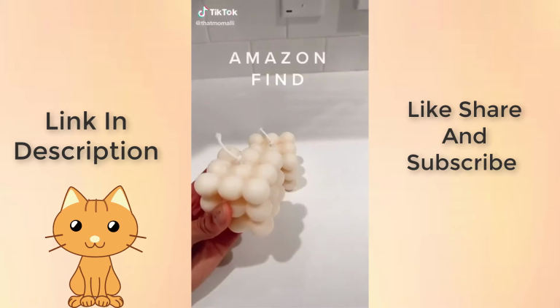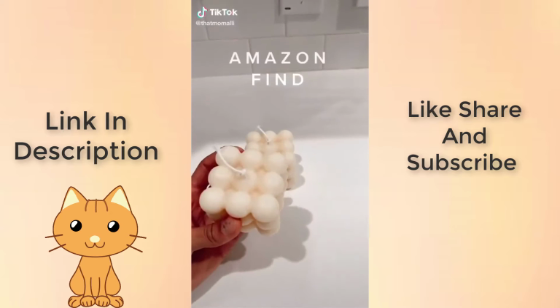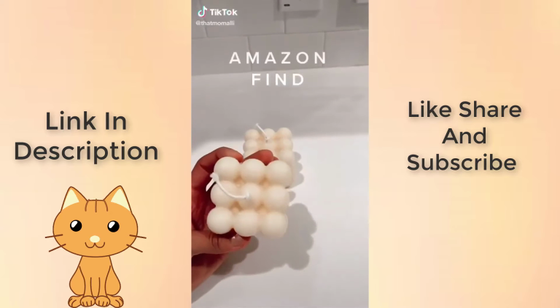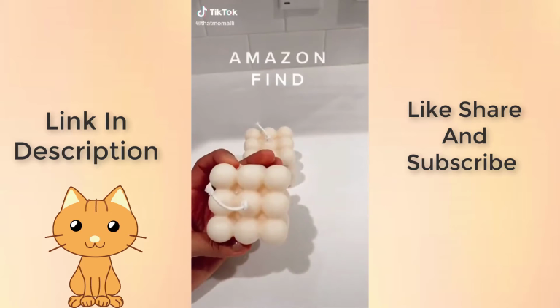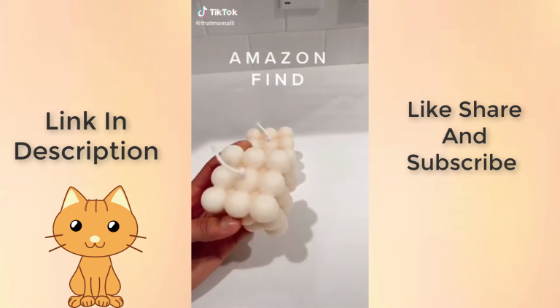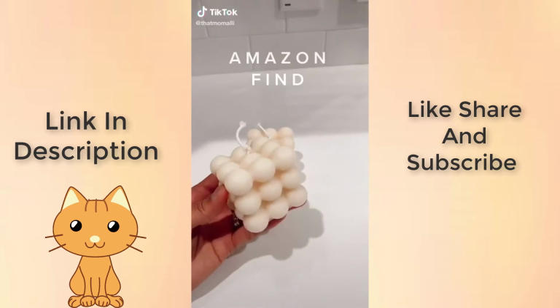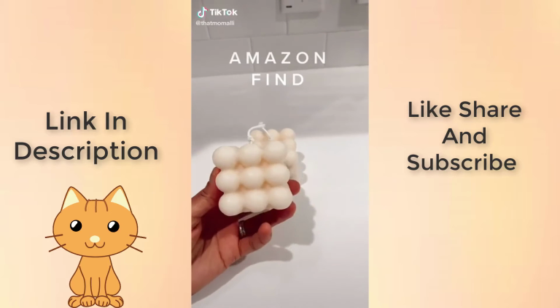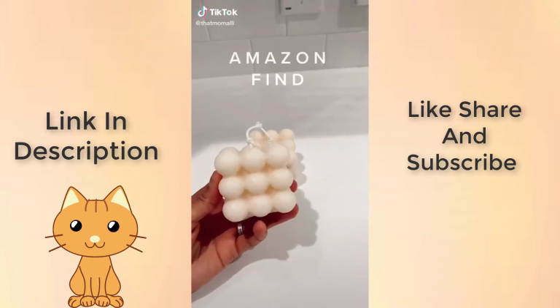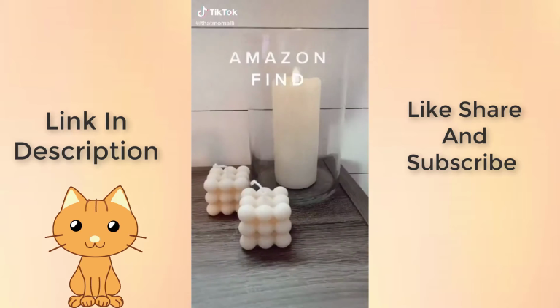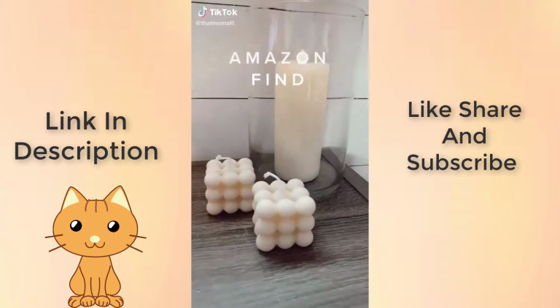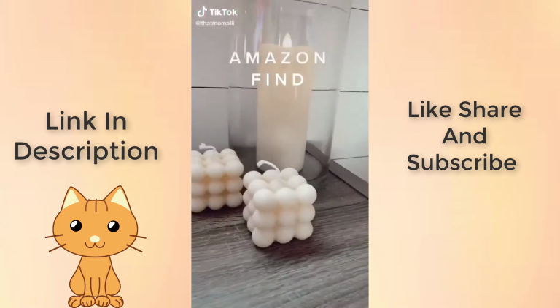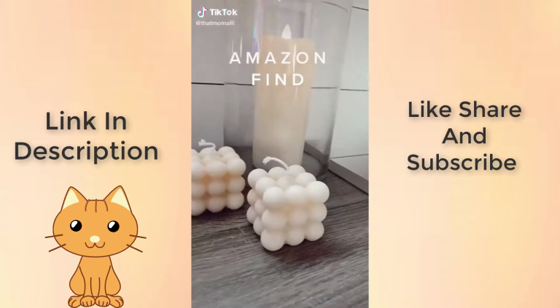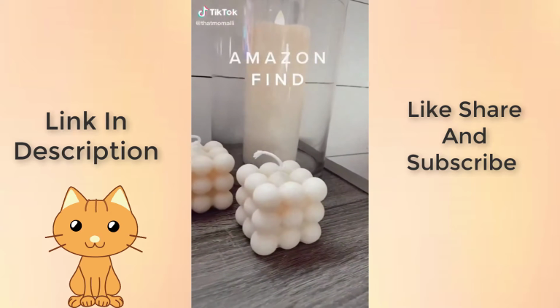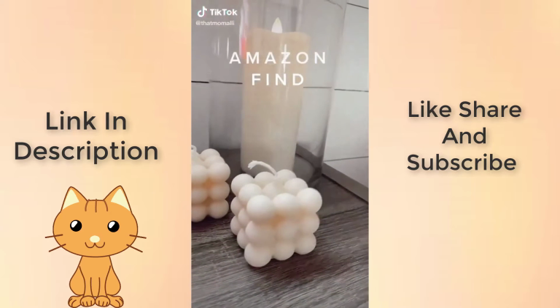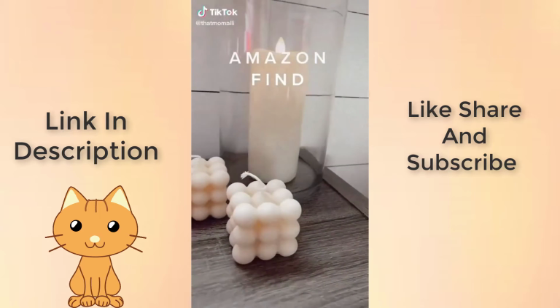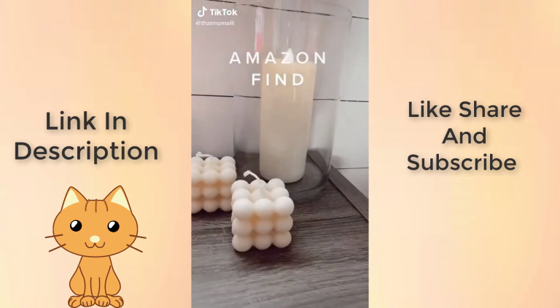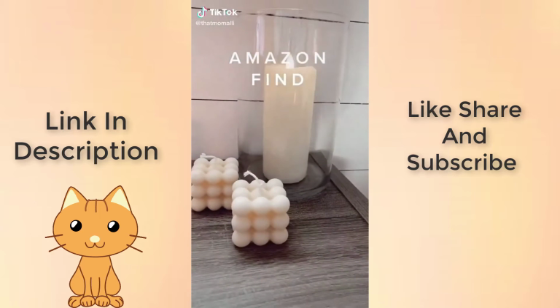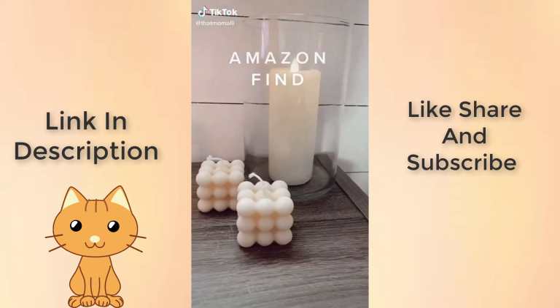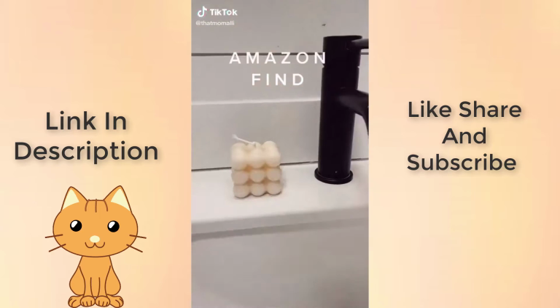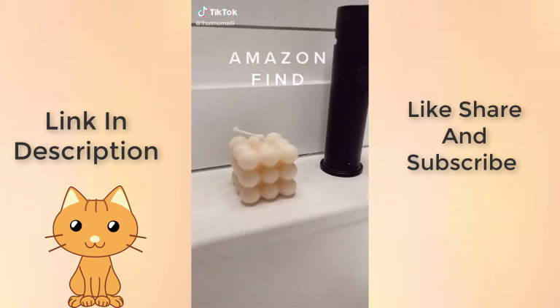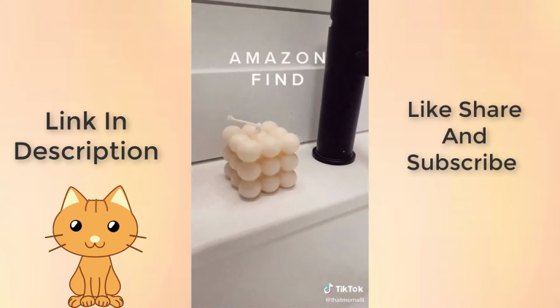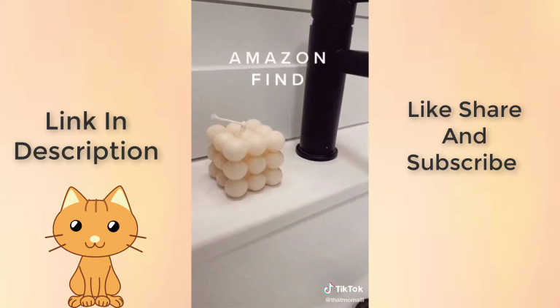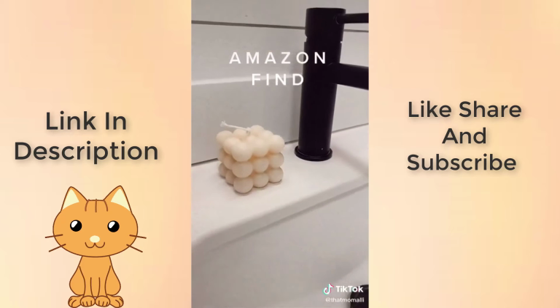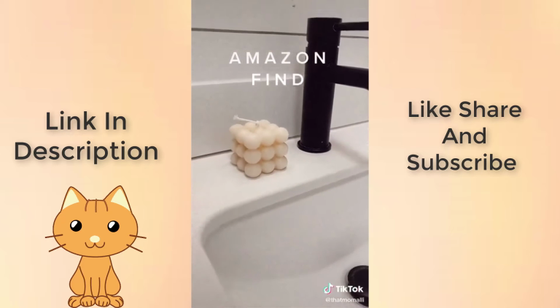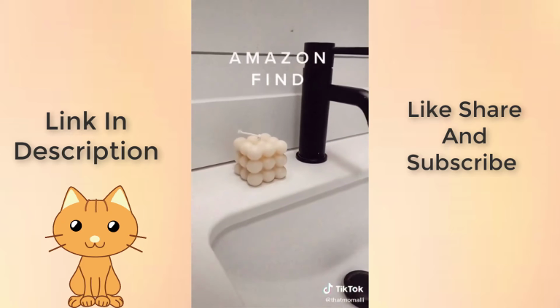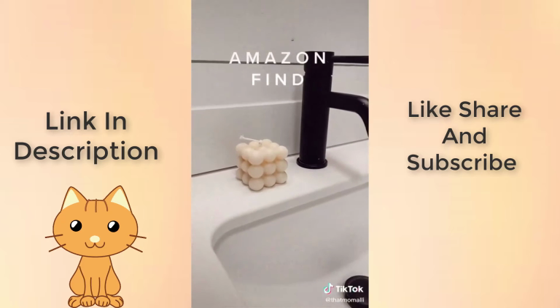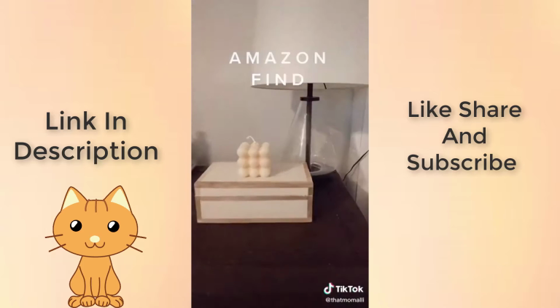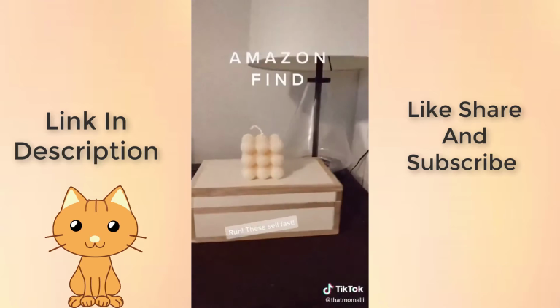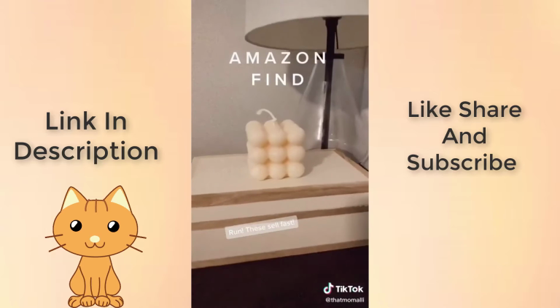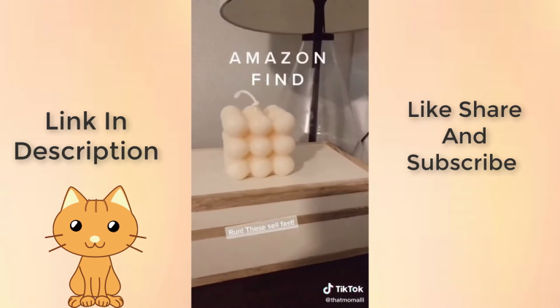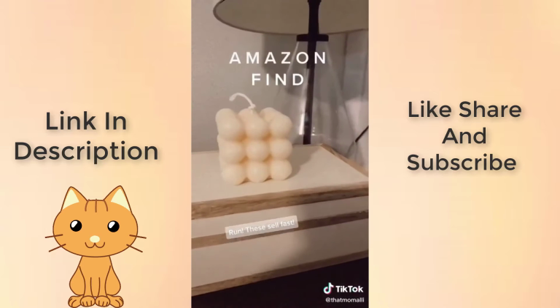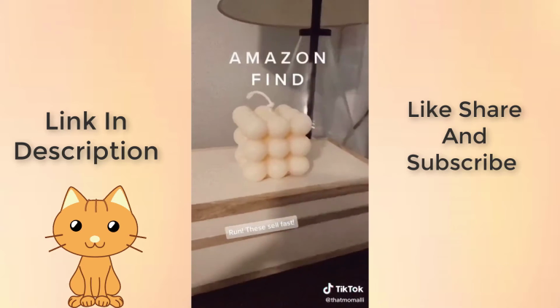Look what I finally got my hands on — it's the viral bubble candle. These look great all over my house and they smell even better. I'll link them in my bio.